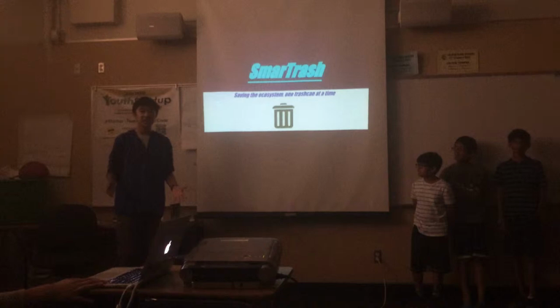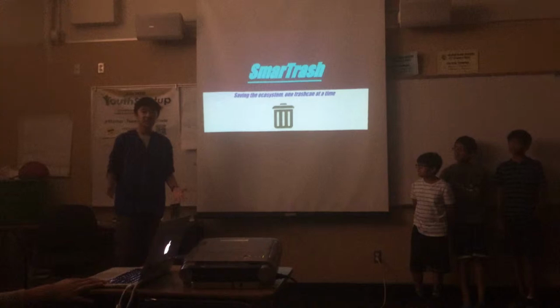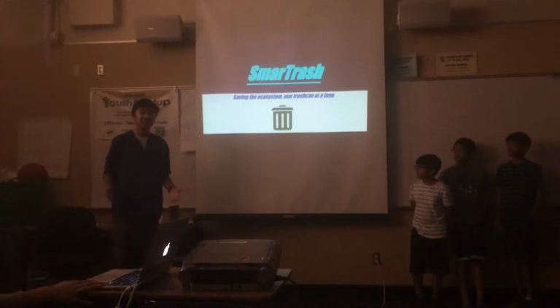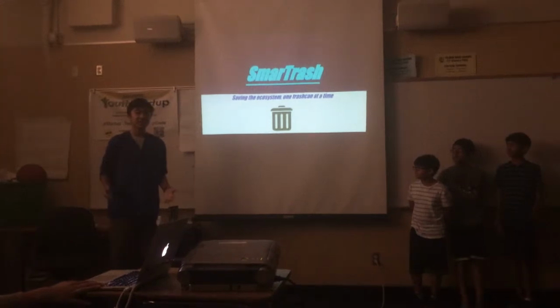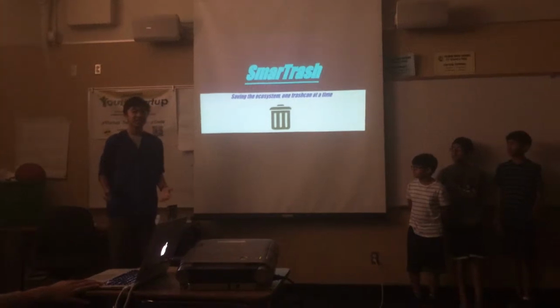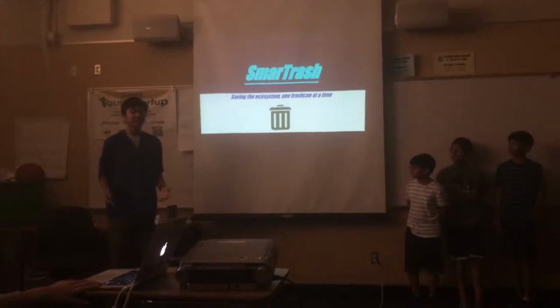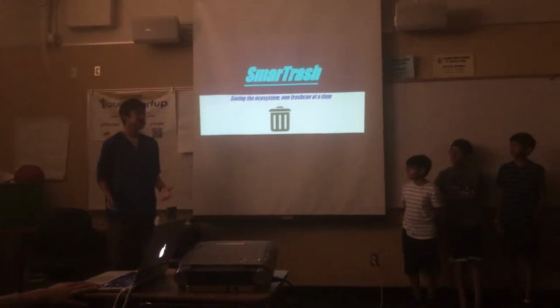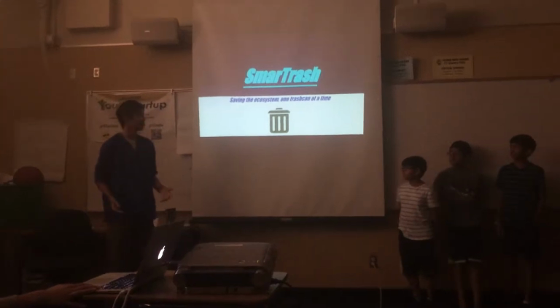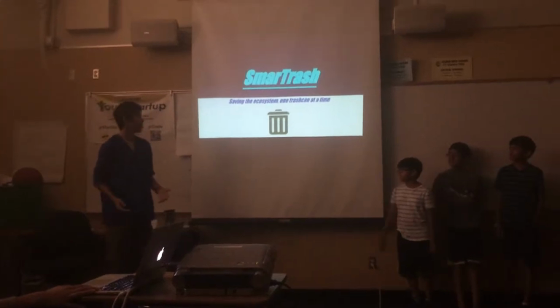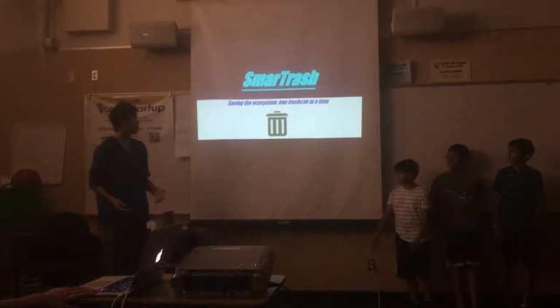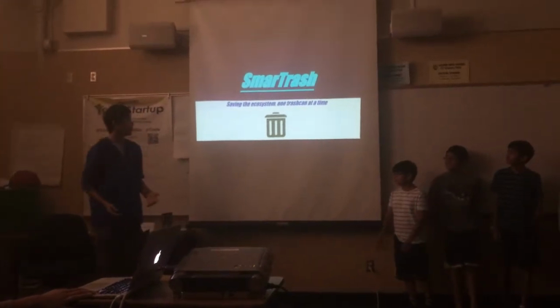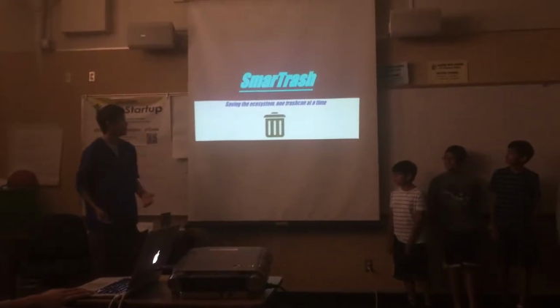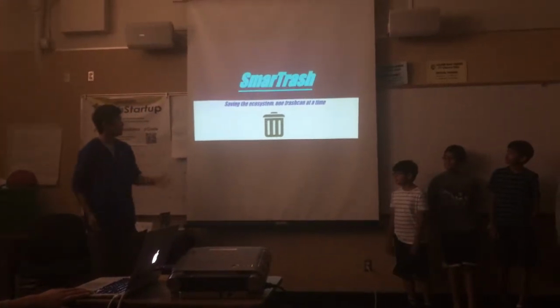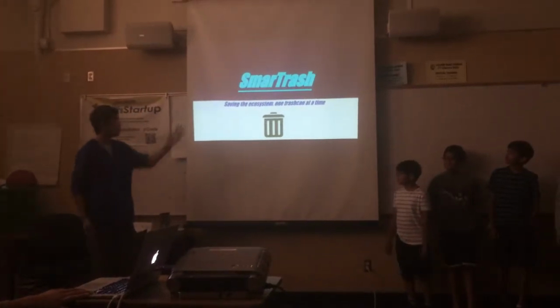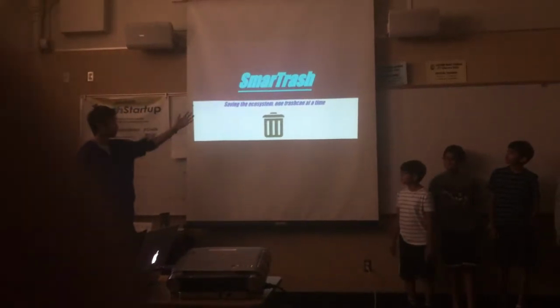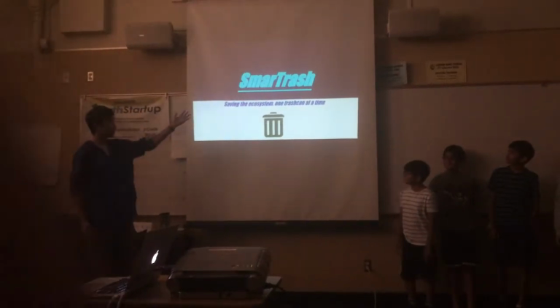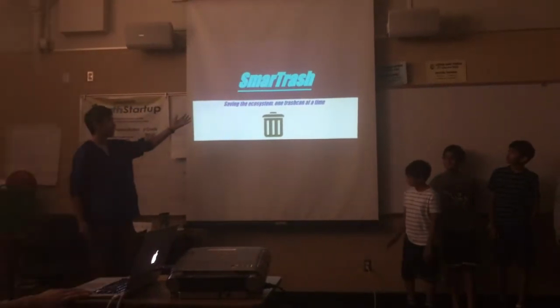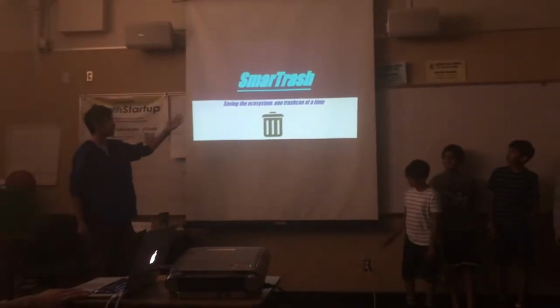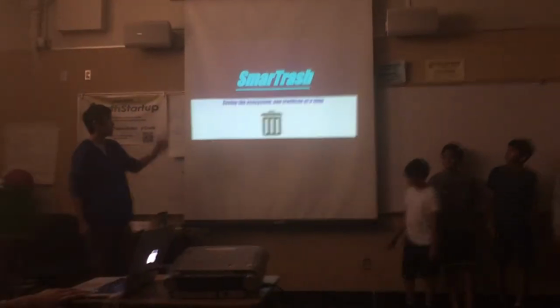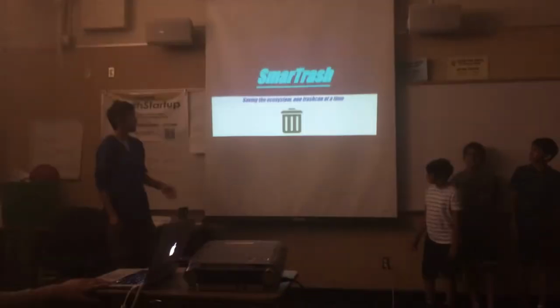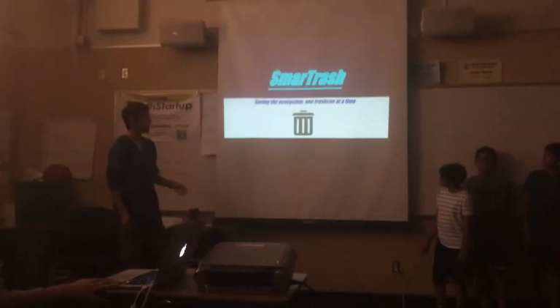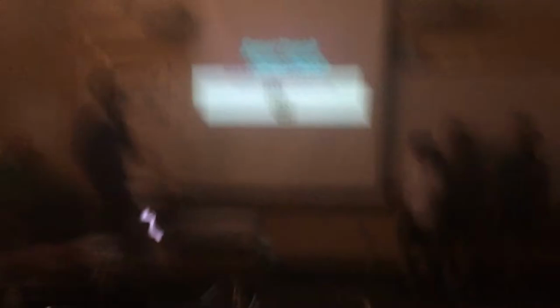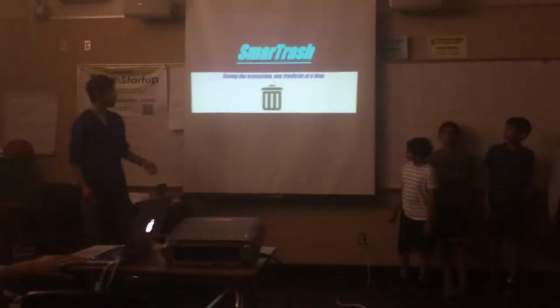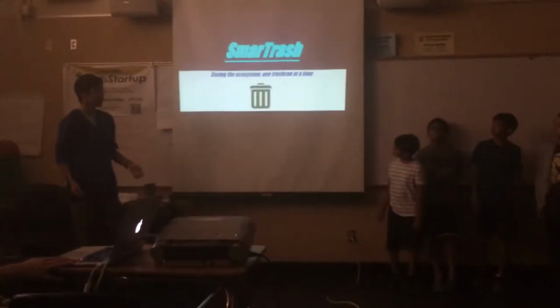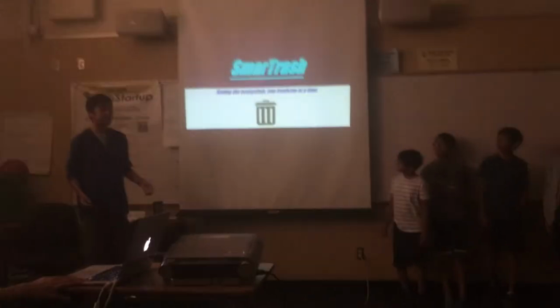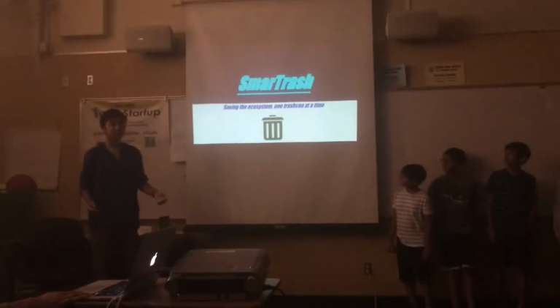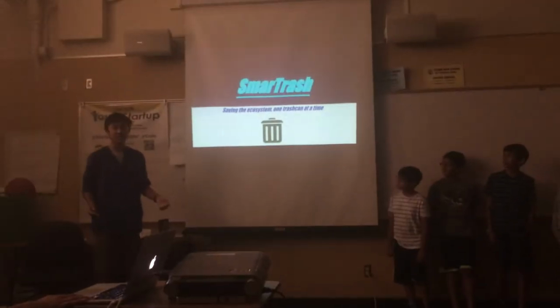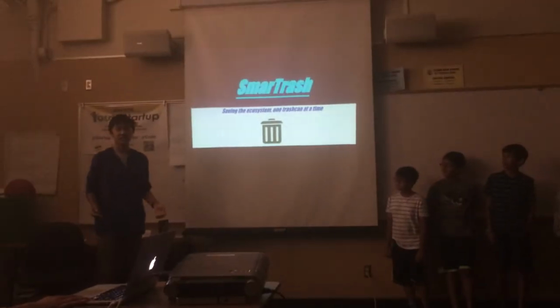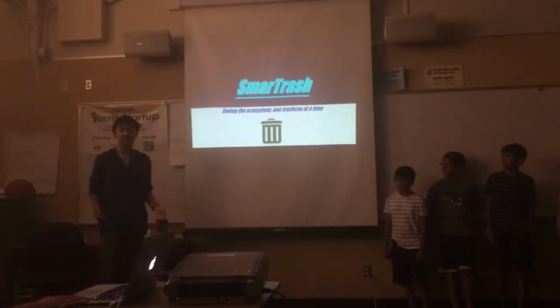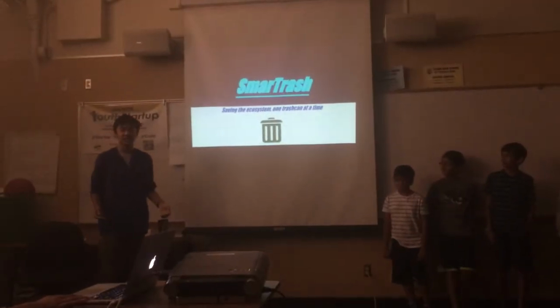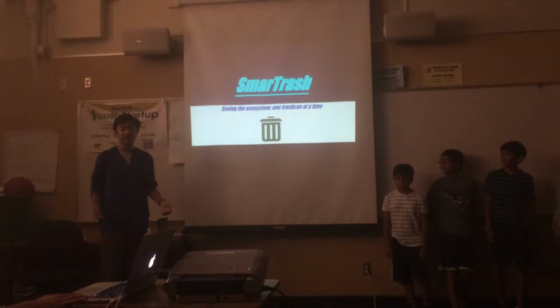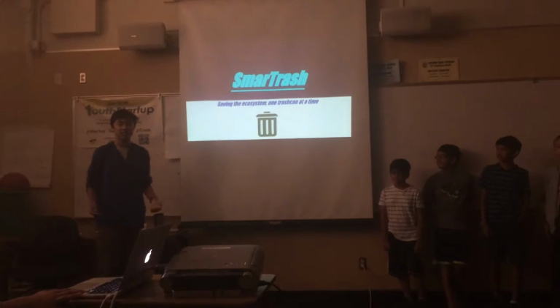Today, we're here to present to you our idea: Smart Trash — giving the ecosystem one trash can at a time.